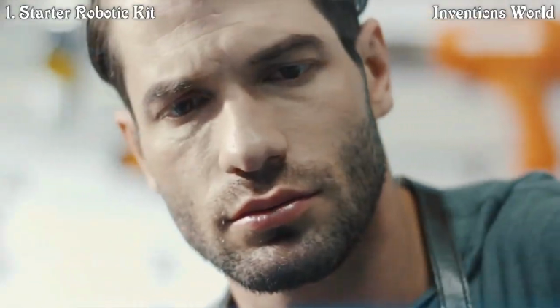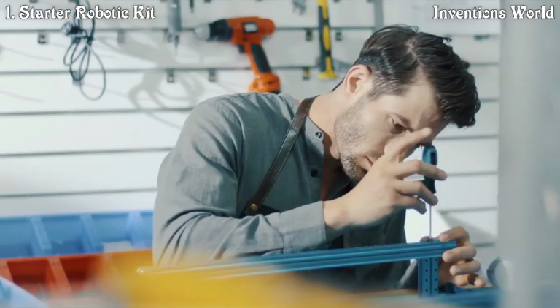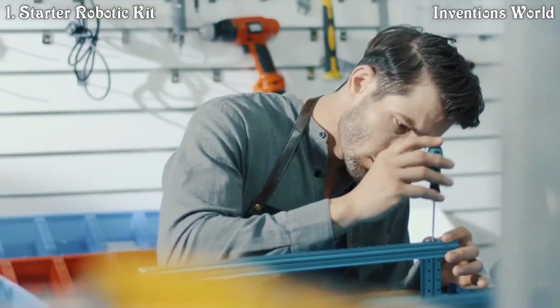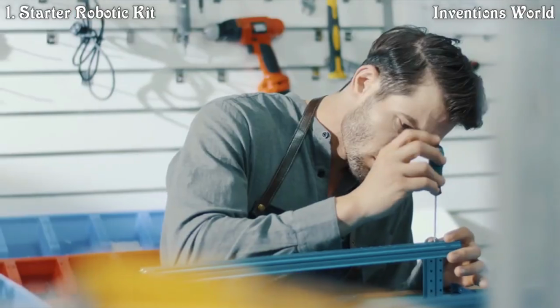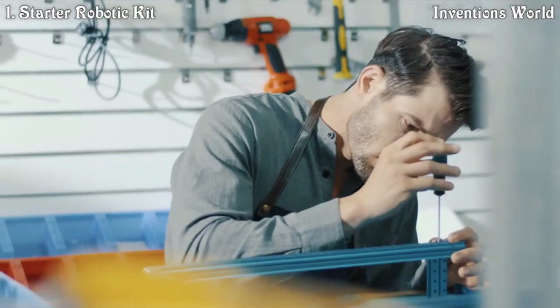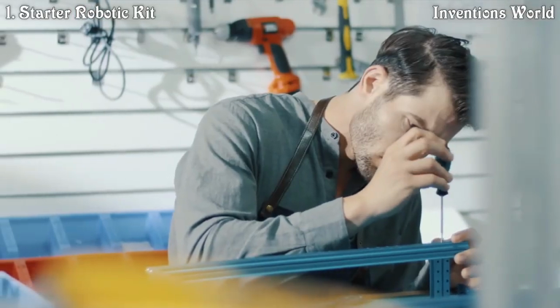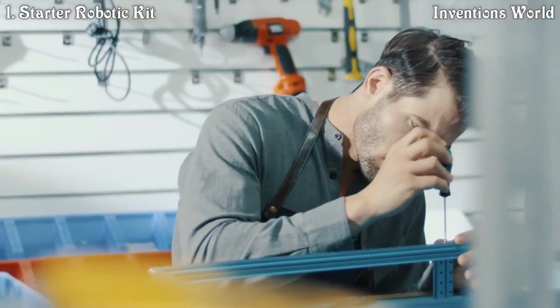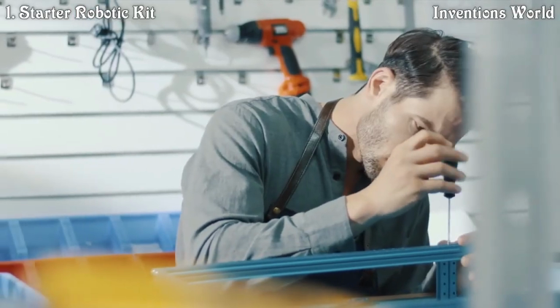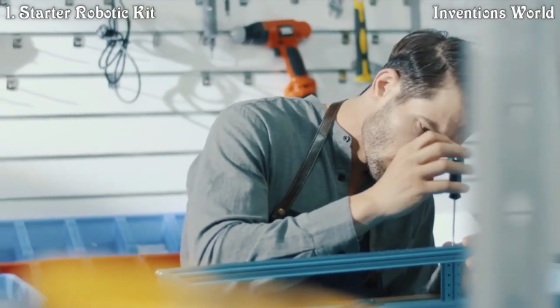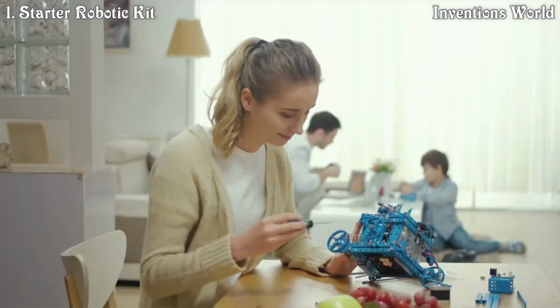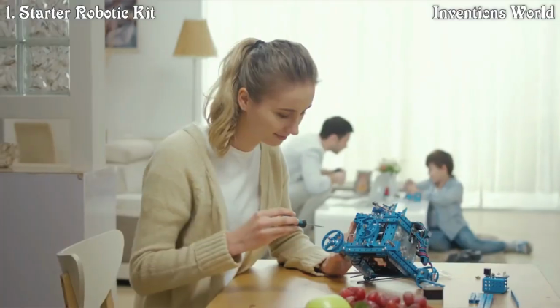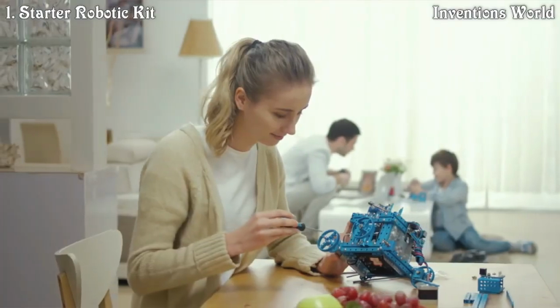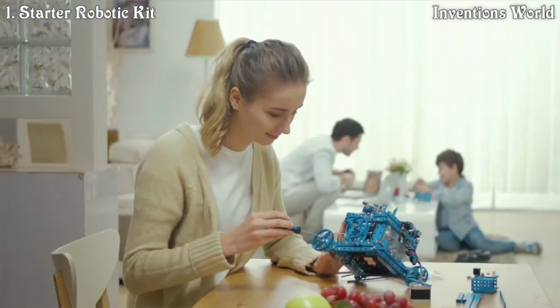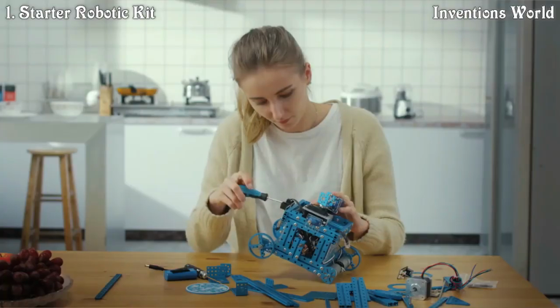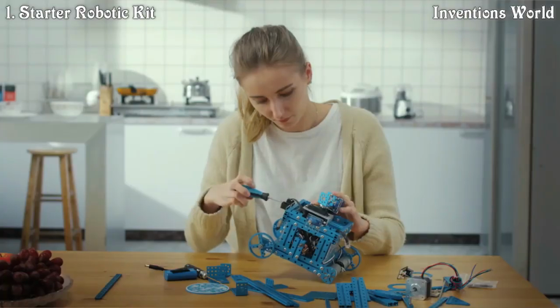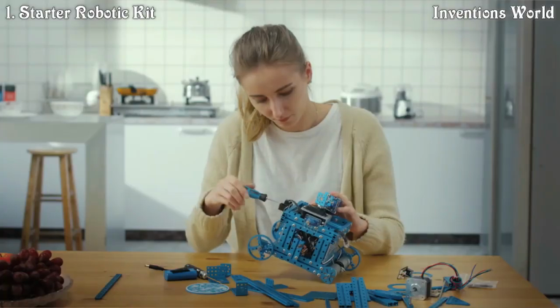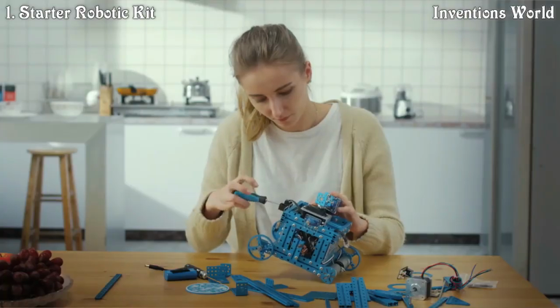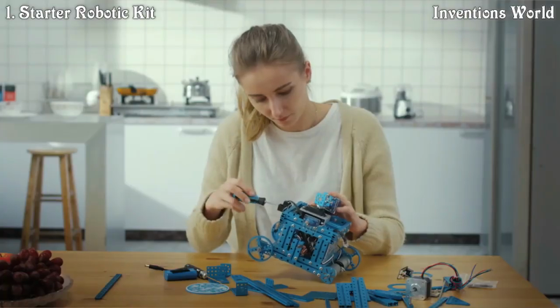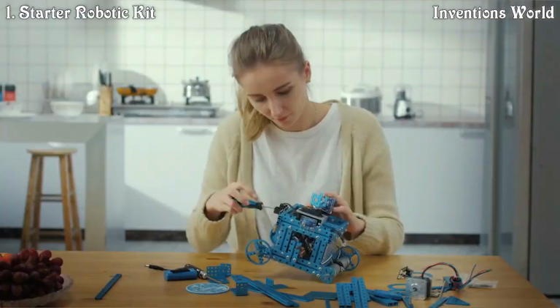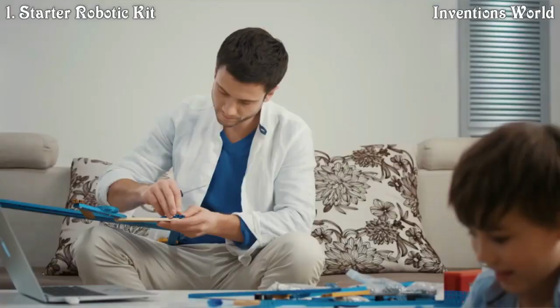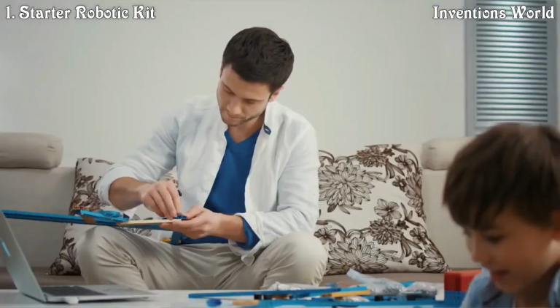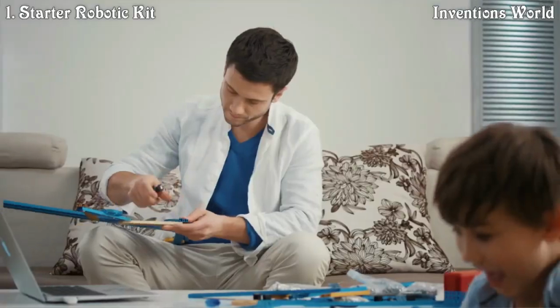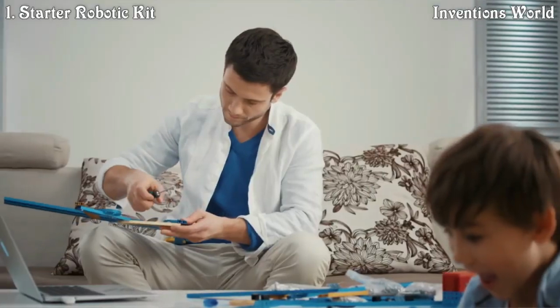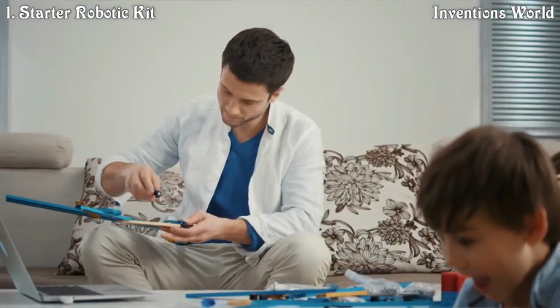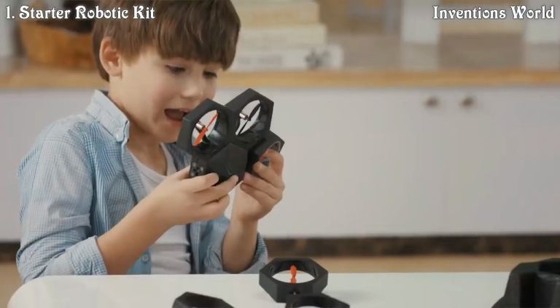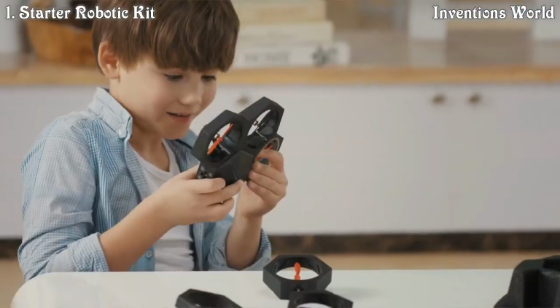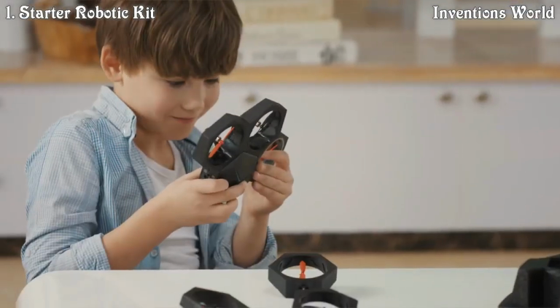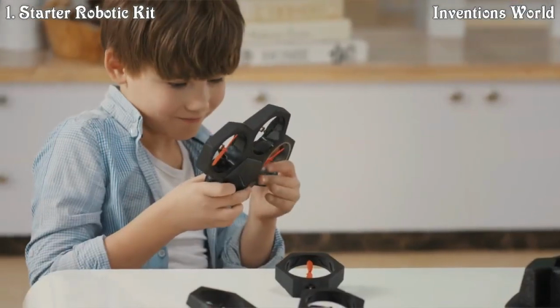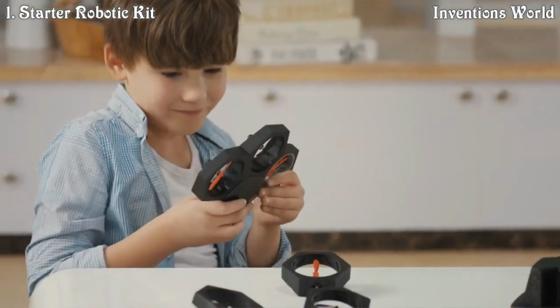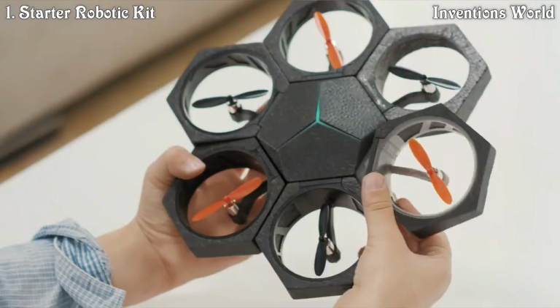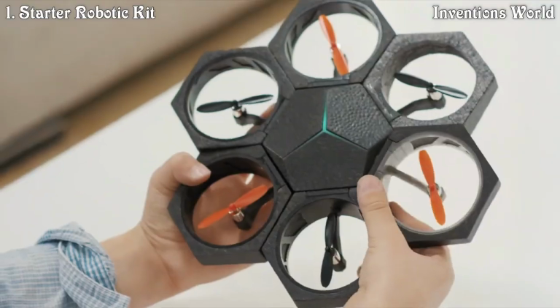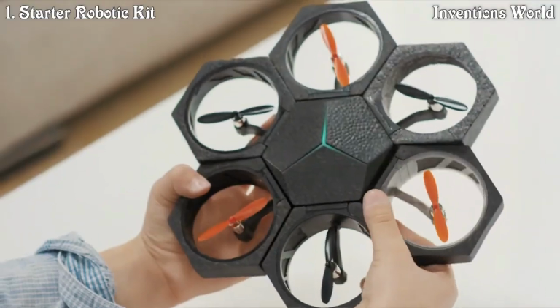You only need one screw to begin. Now, you build a Wall-E, a guitar, a drone?